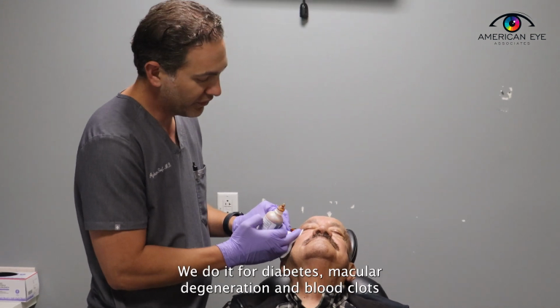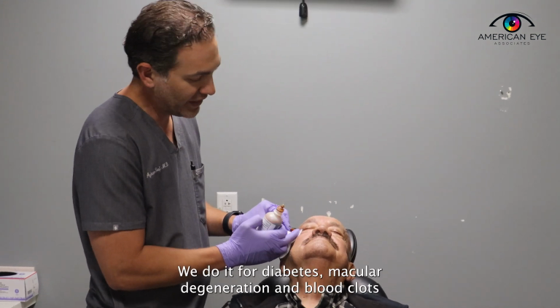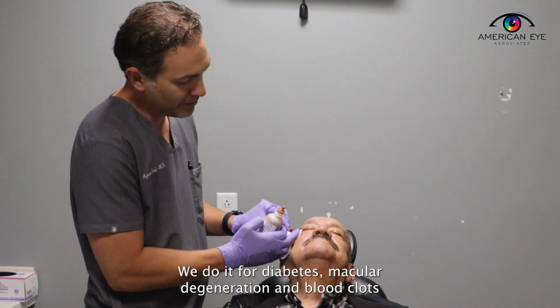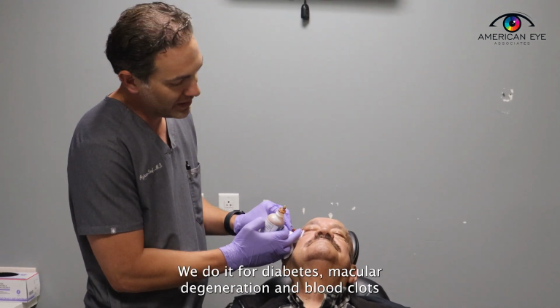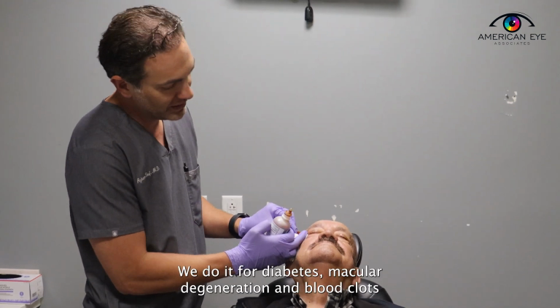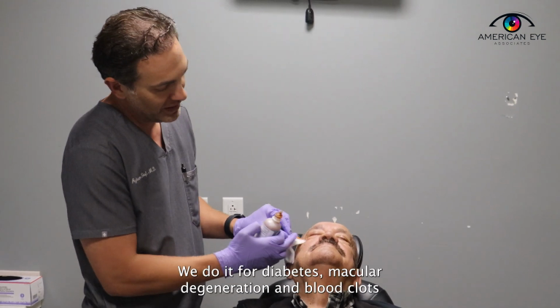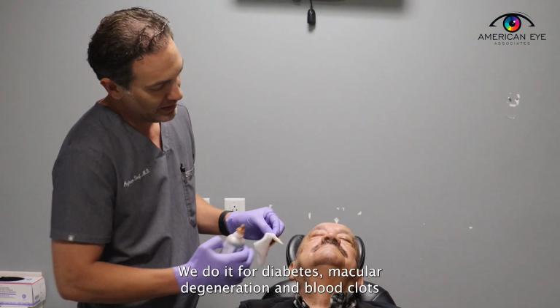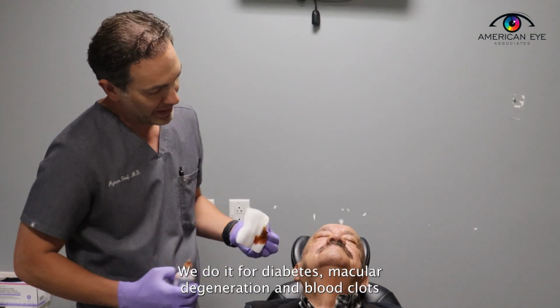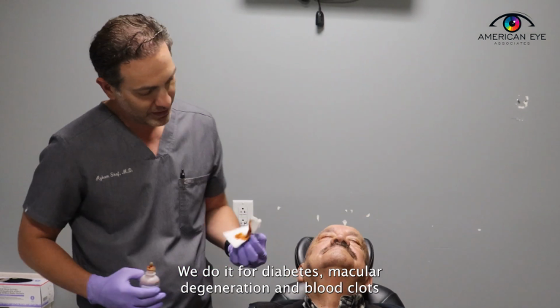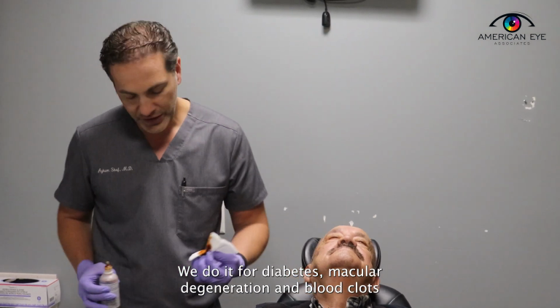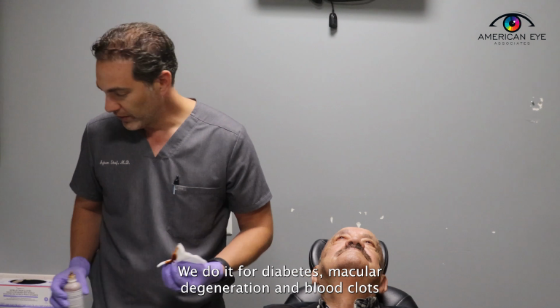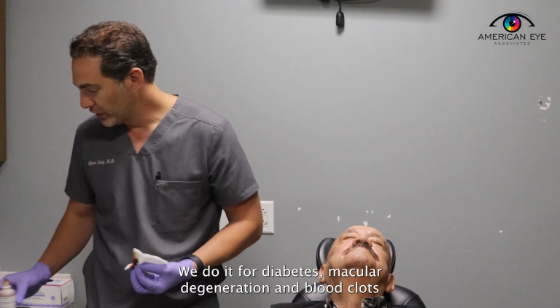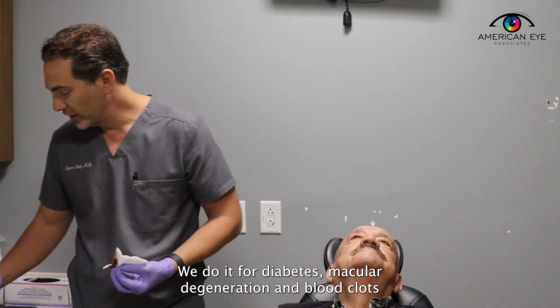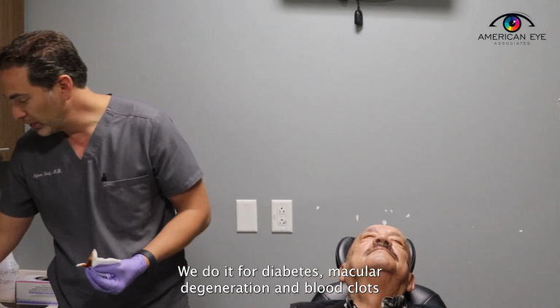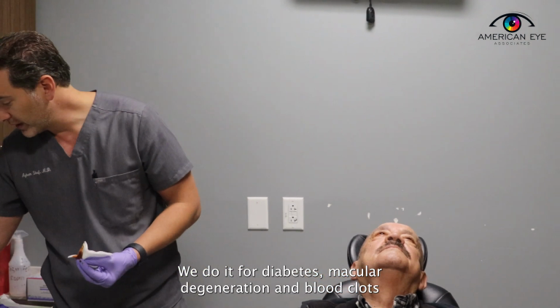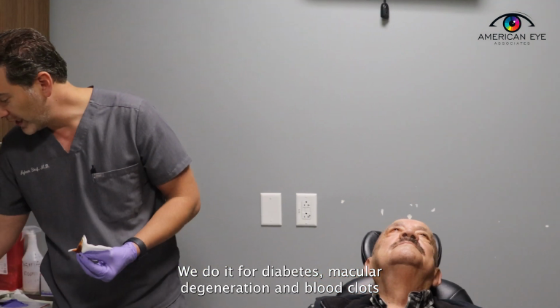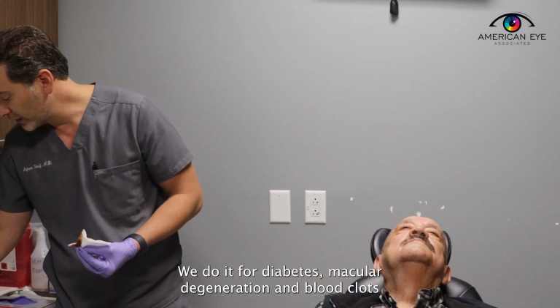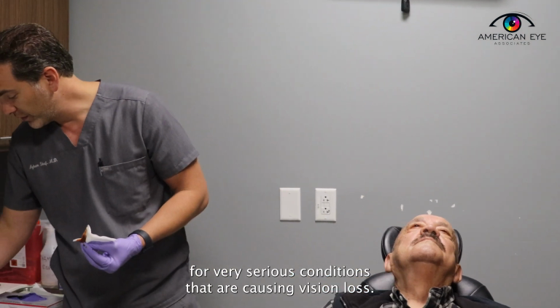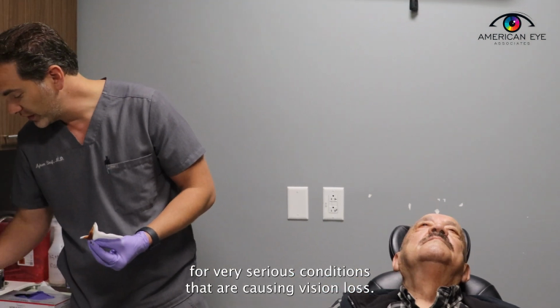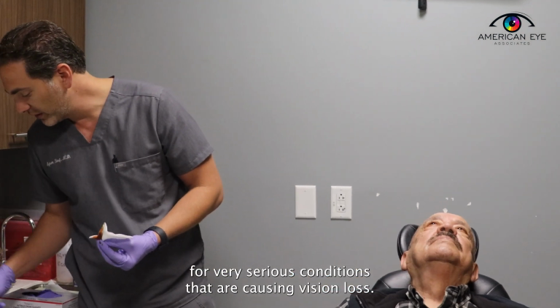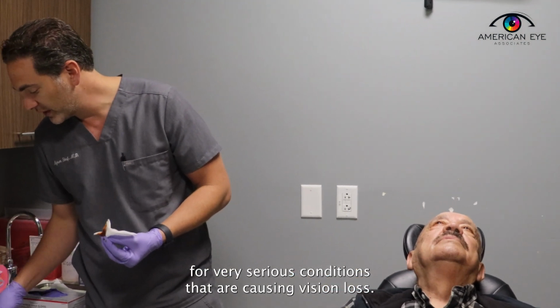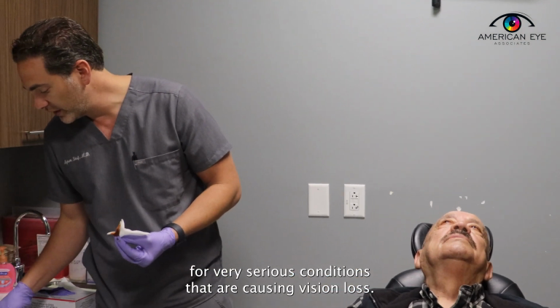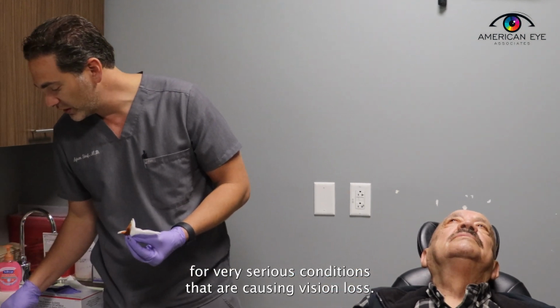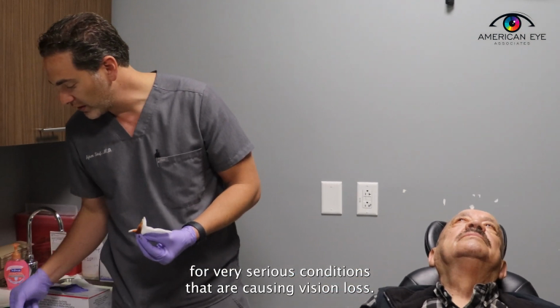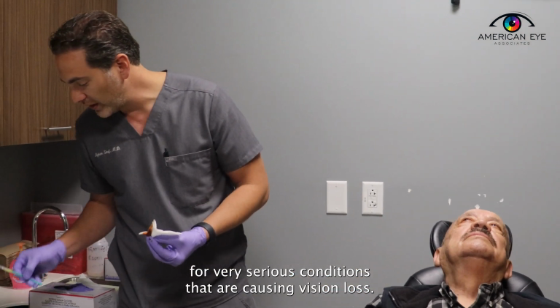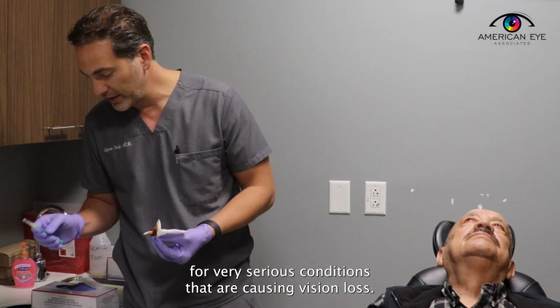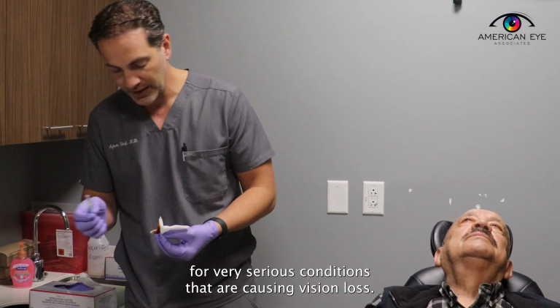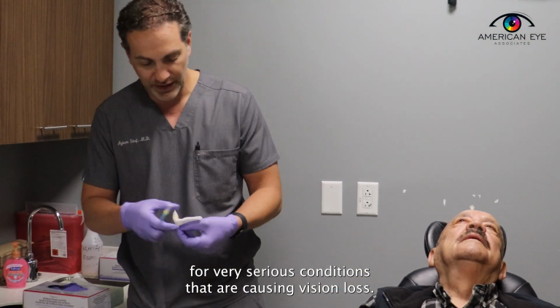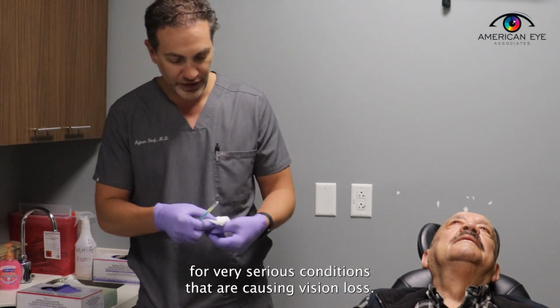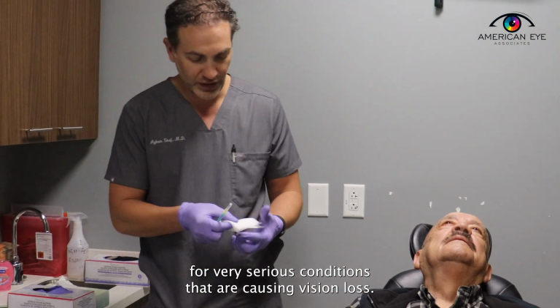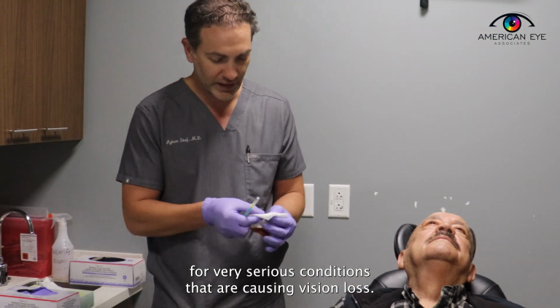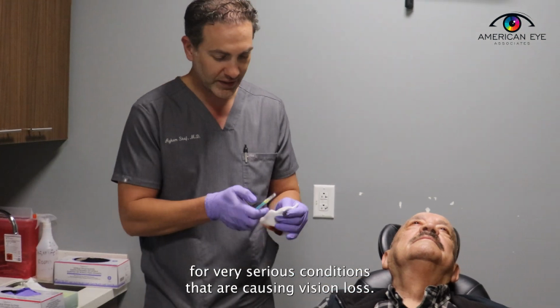We do it for diabetes, macular degeneration, blood clots — very serious conditions that are causing vision loss.